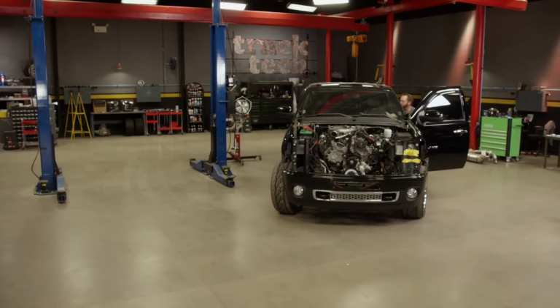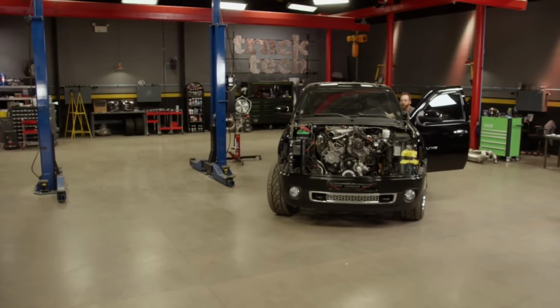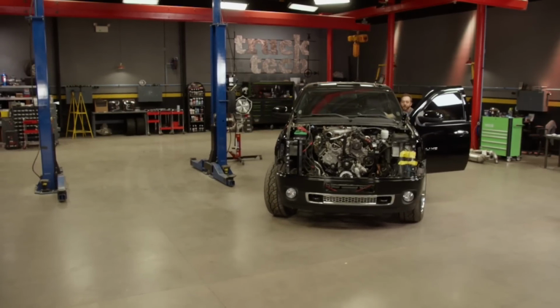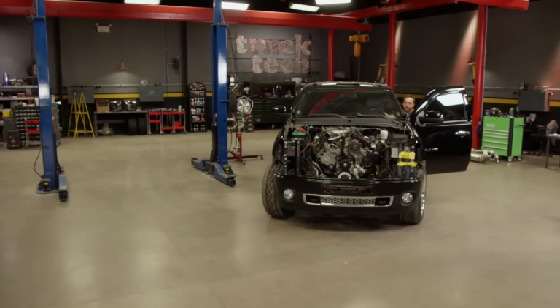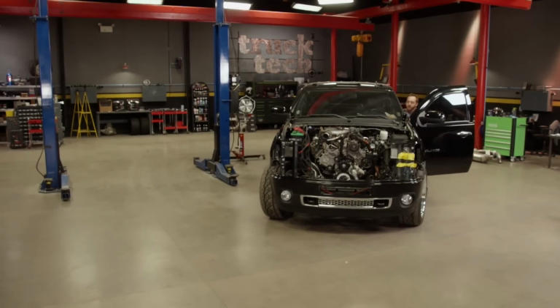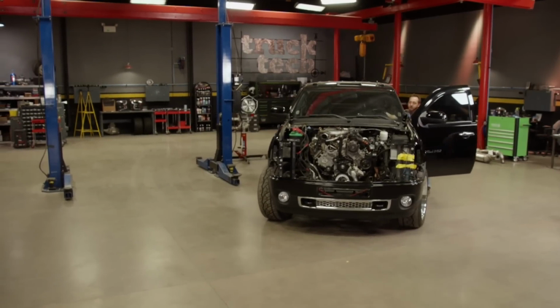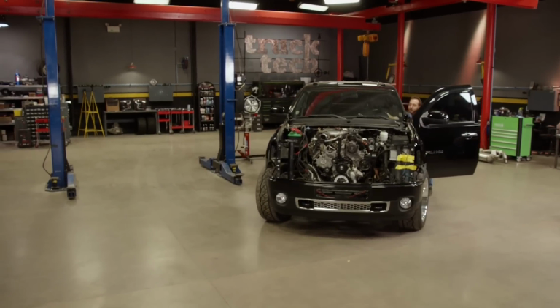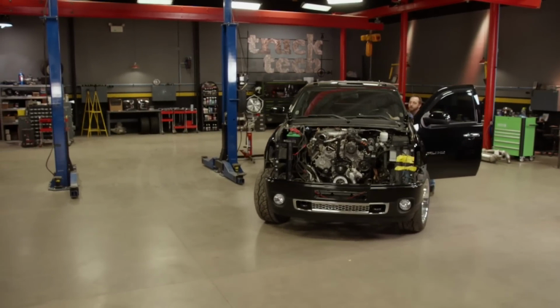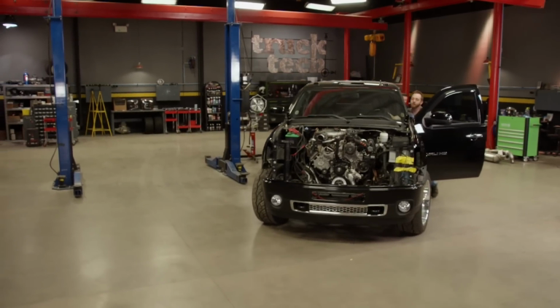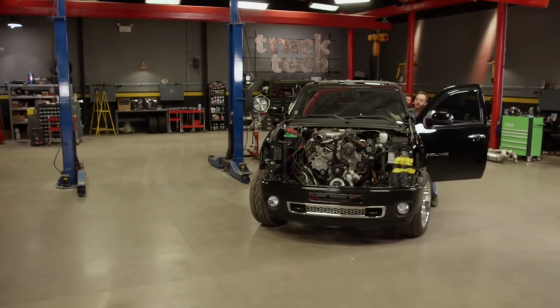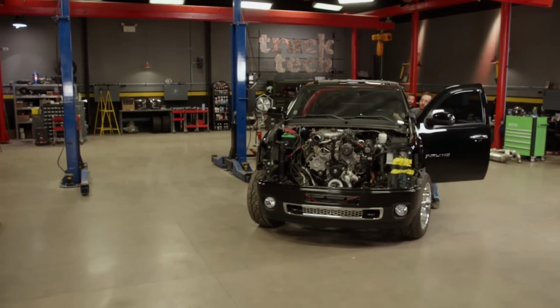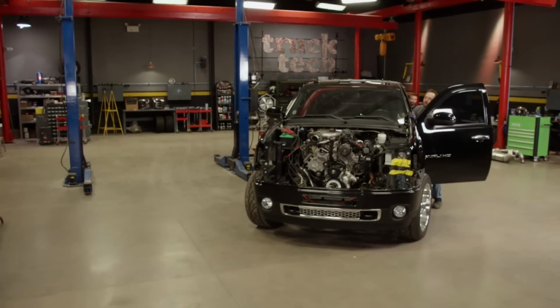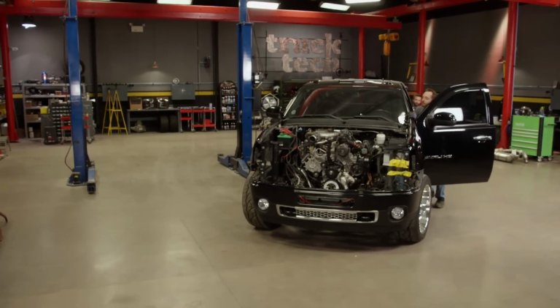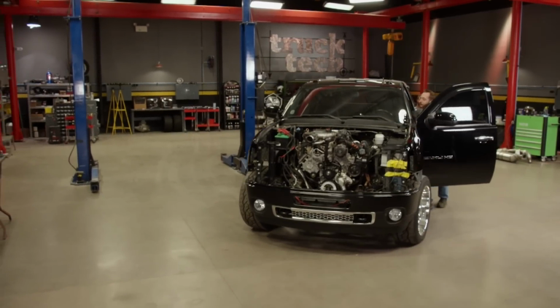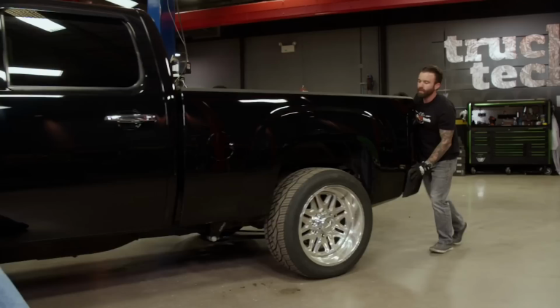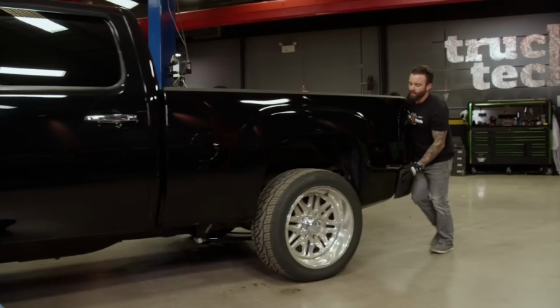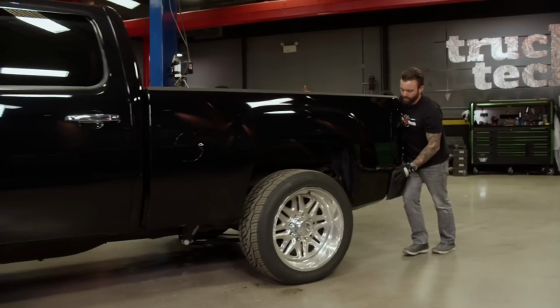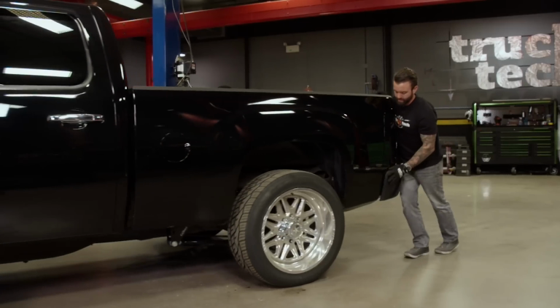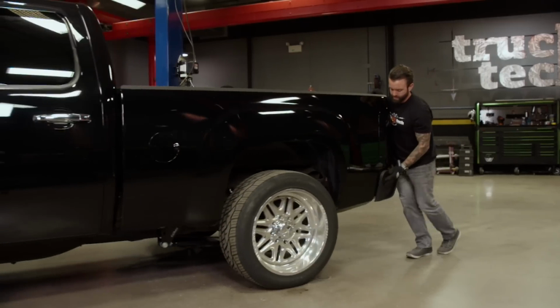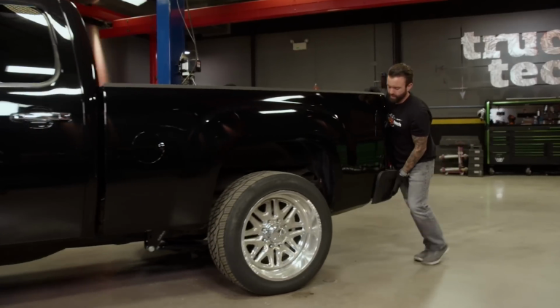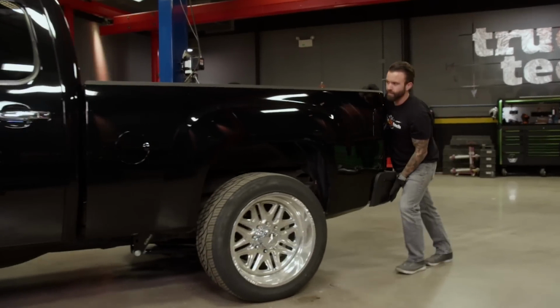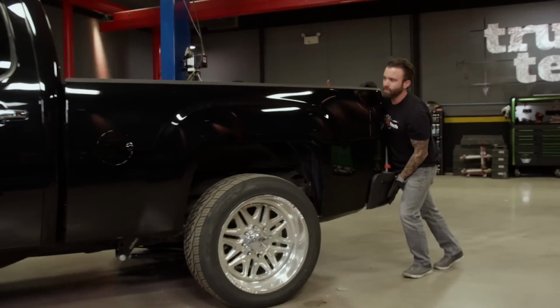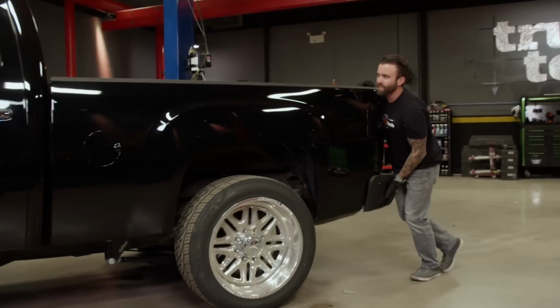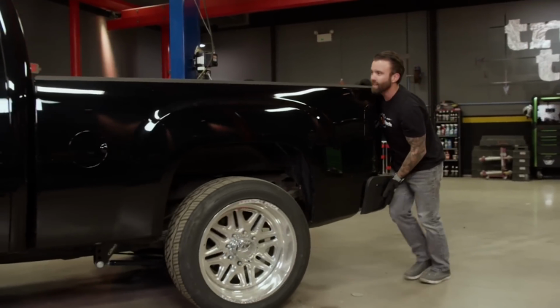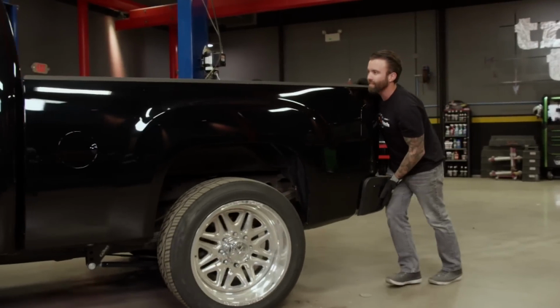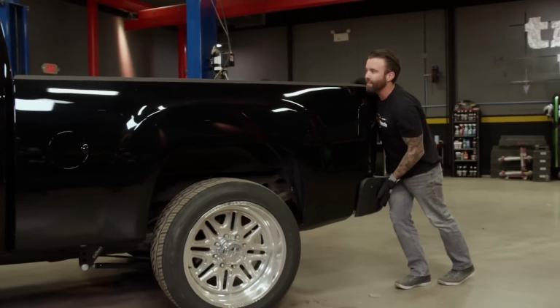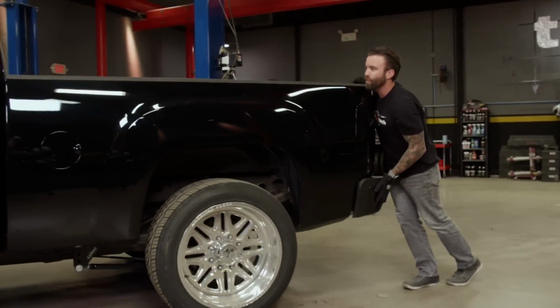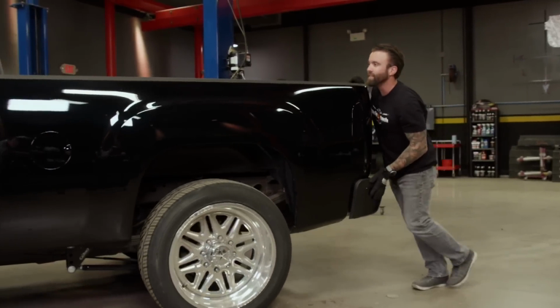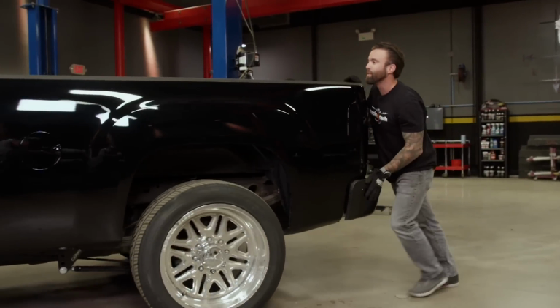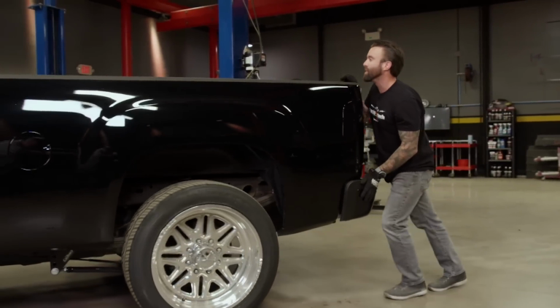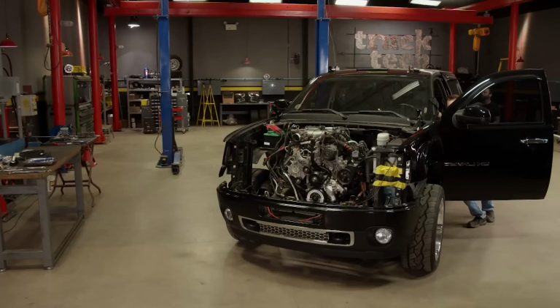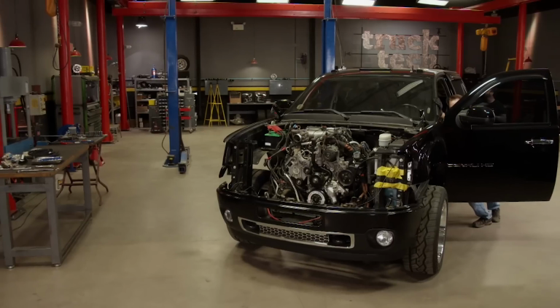You know, if we put this same engine in a car that weighed a third as much, it might actually go fast. It was a lot lighter about ten minutes ago.